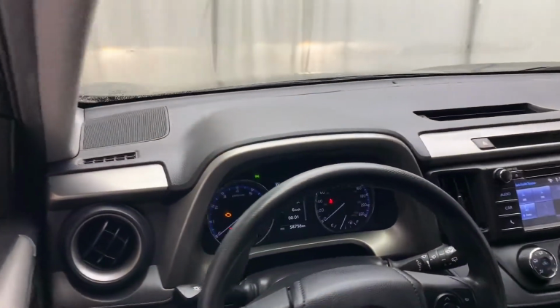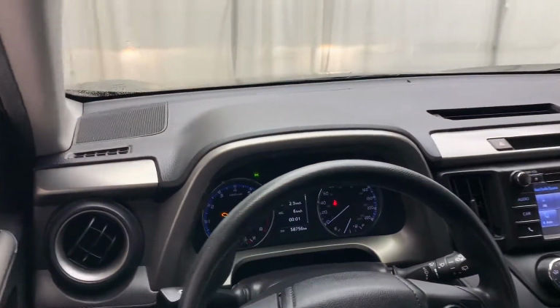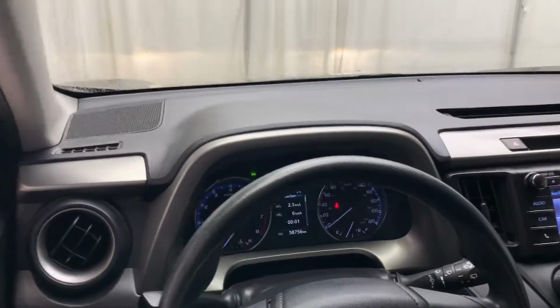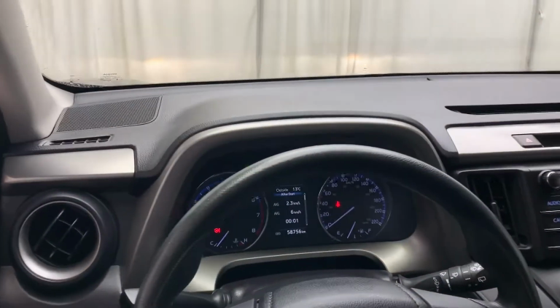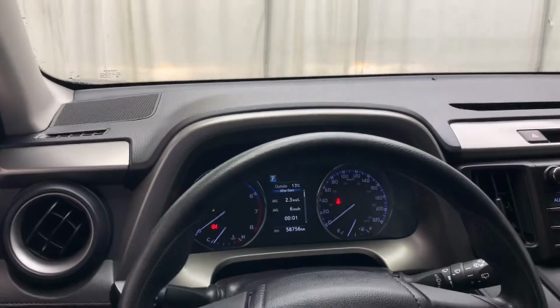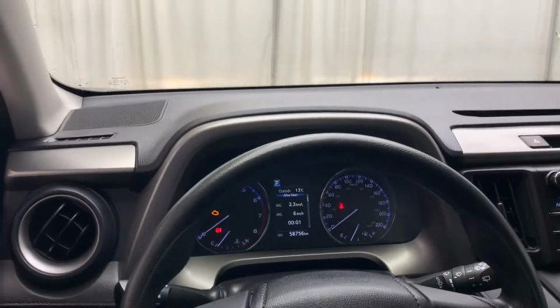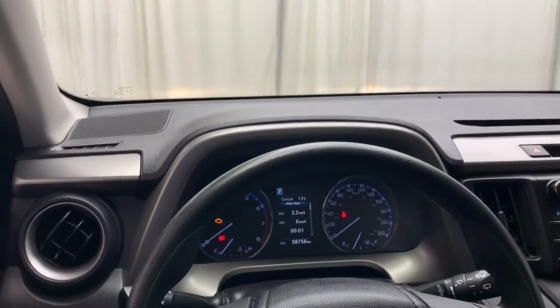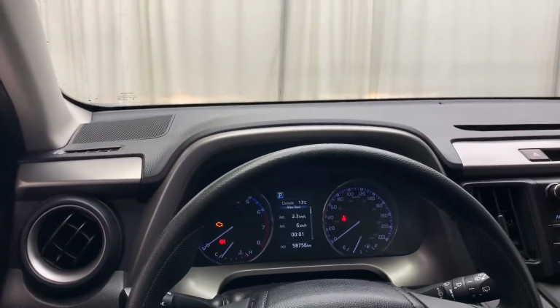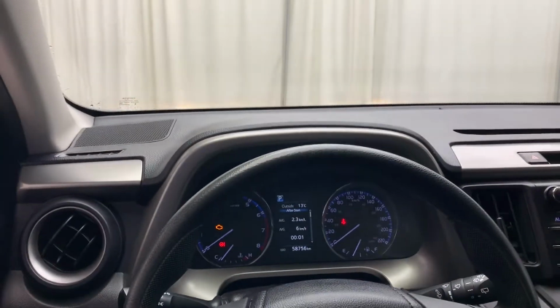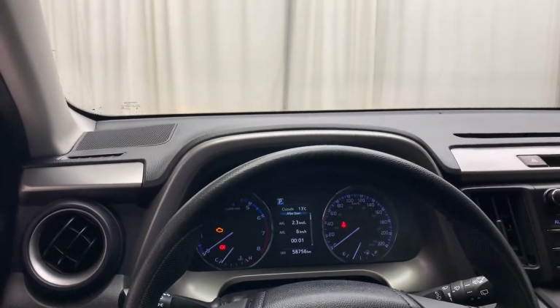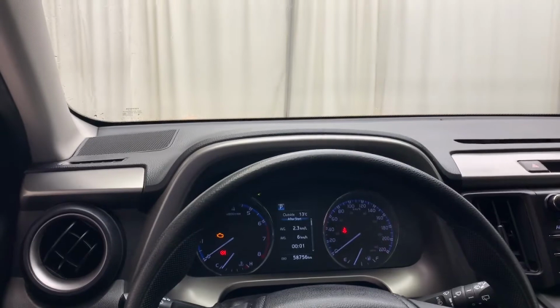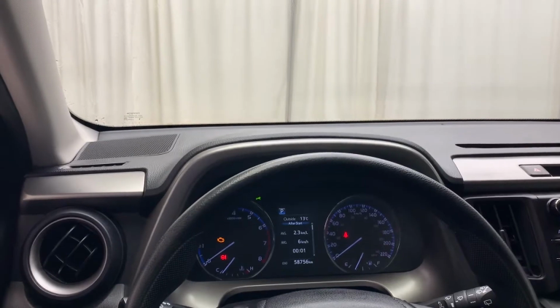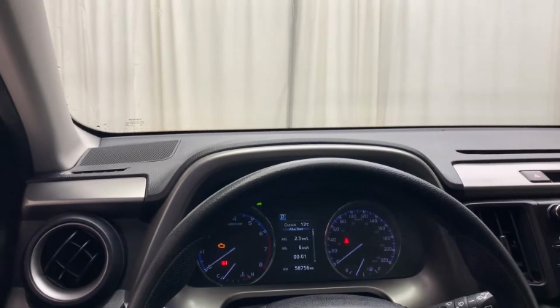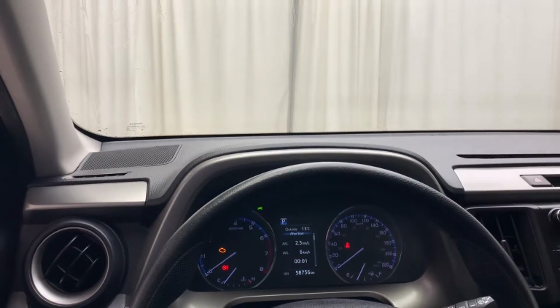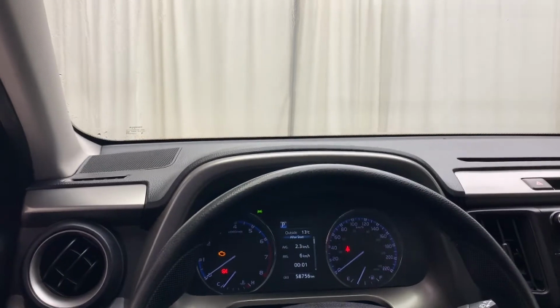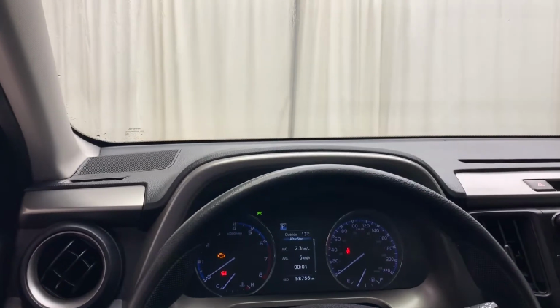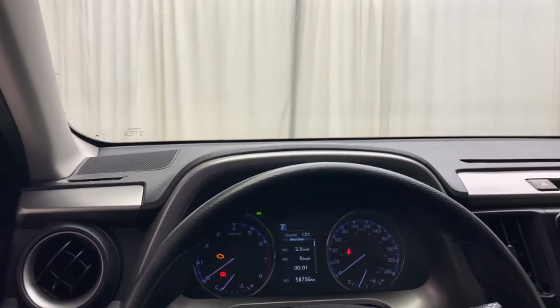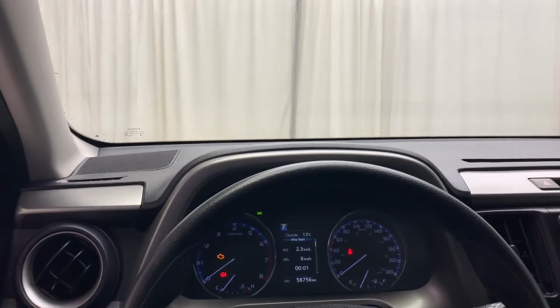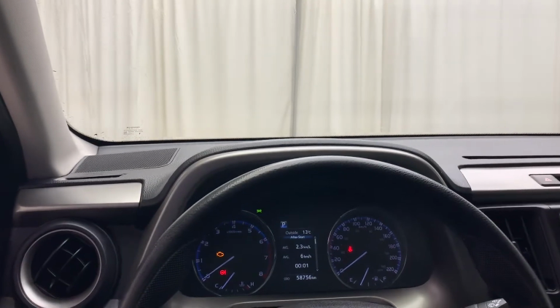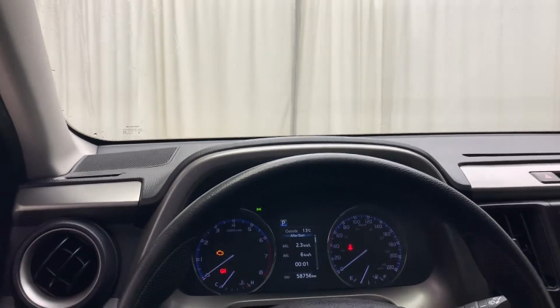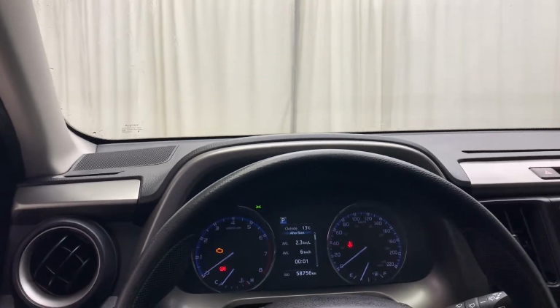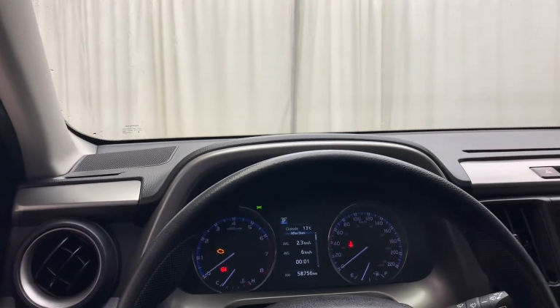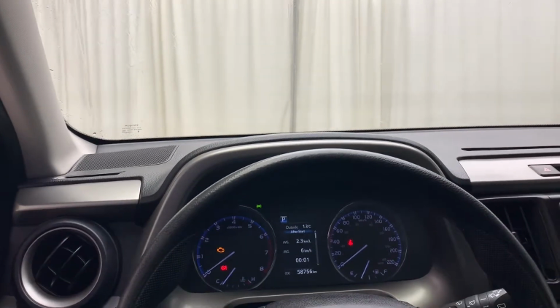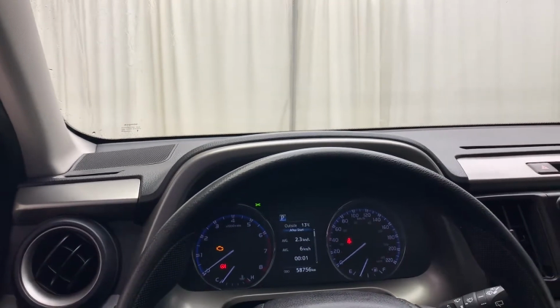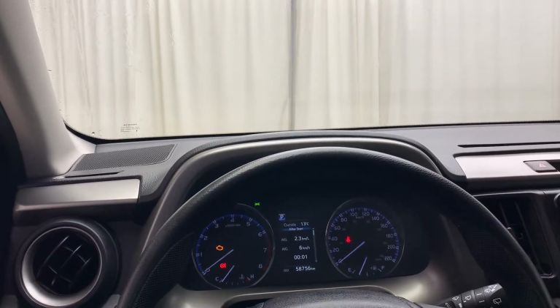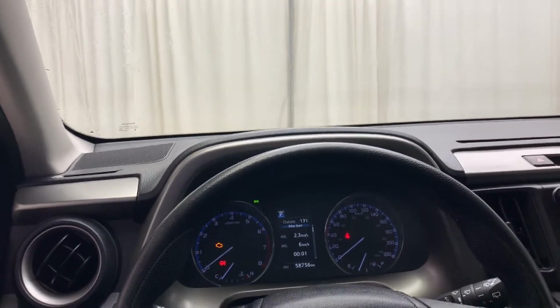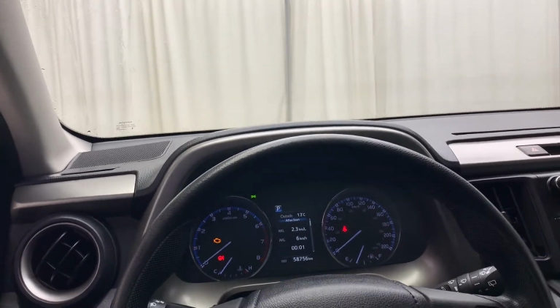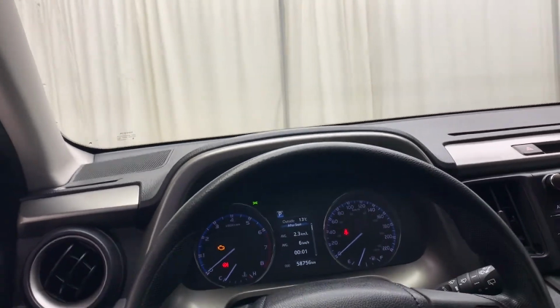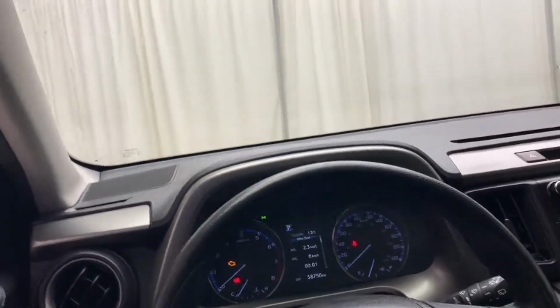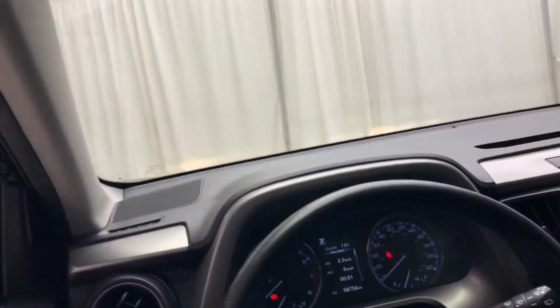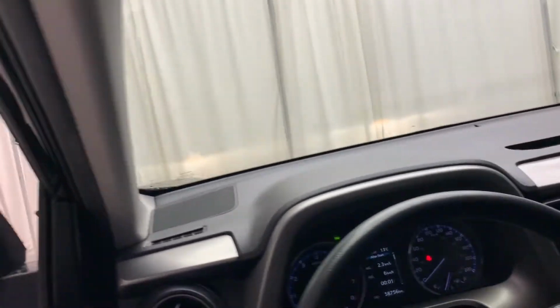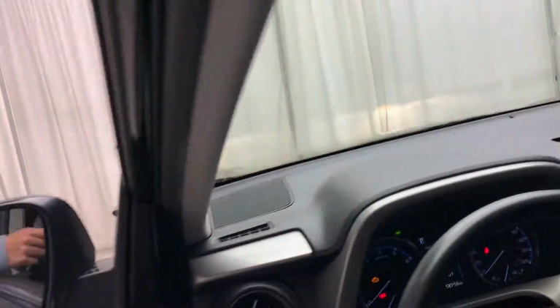As you can see, this vehicle has just 58,756 kilometers on it.